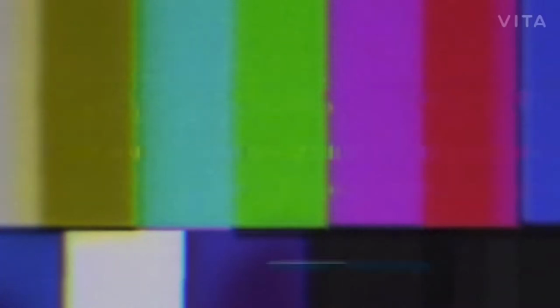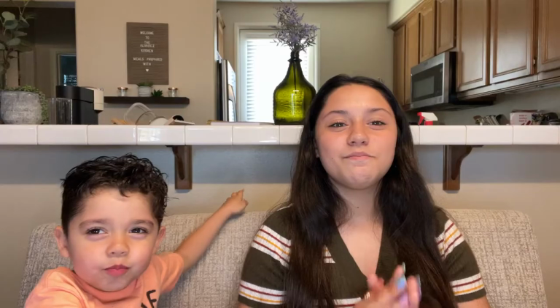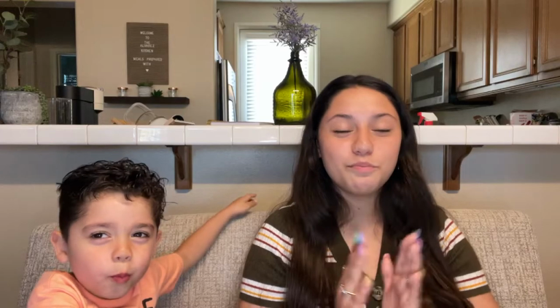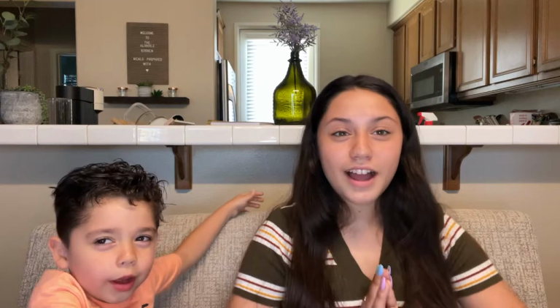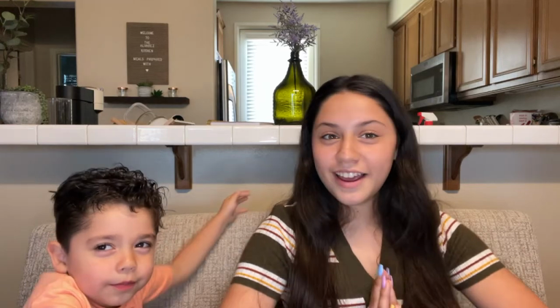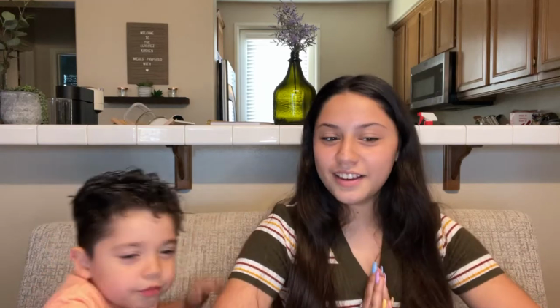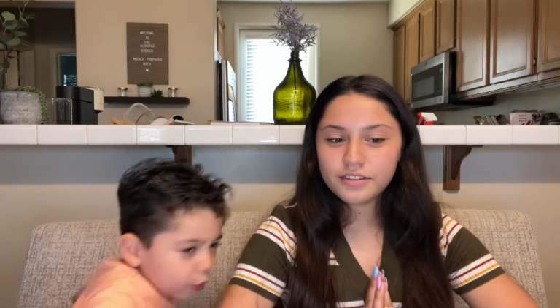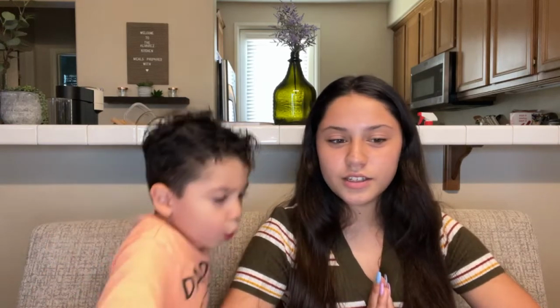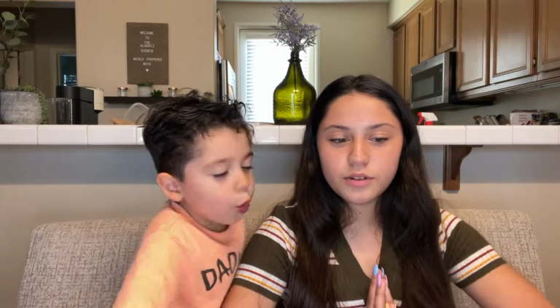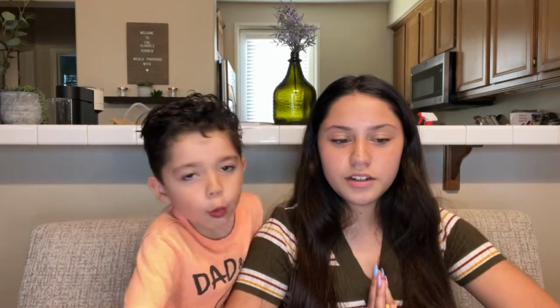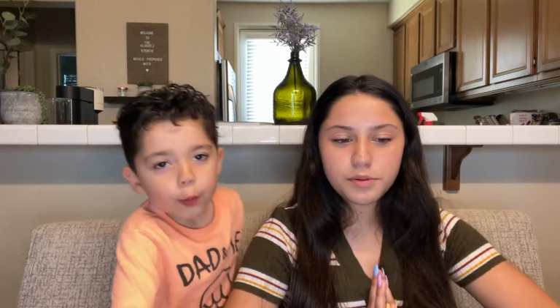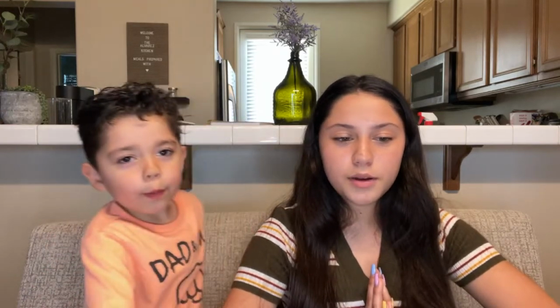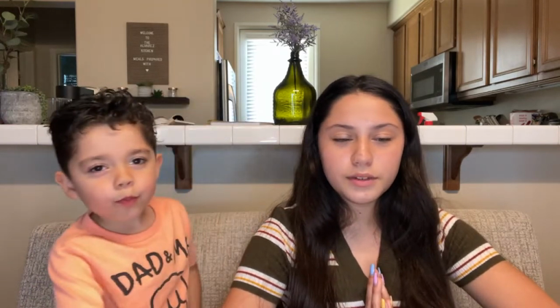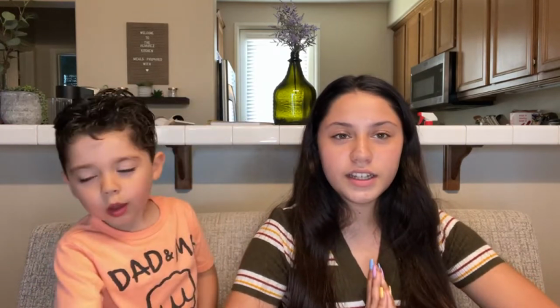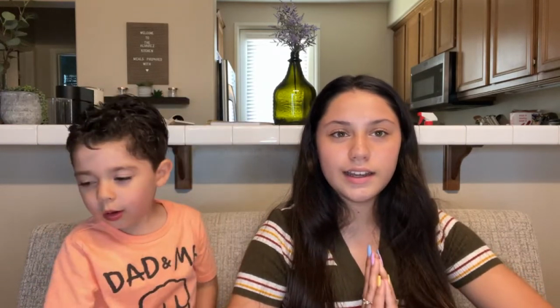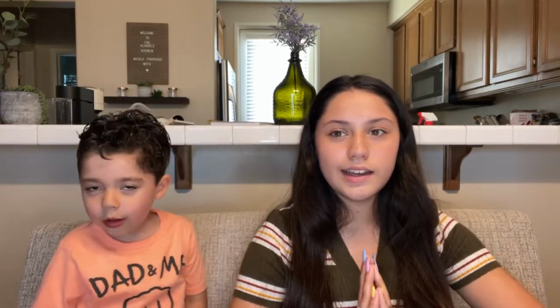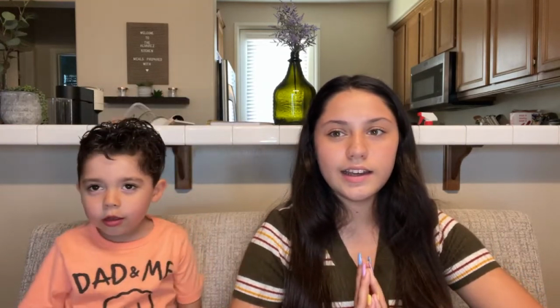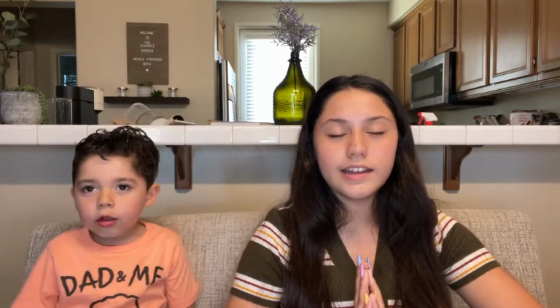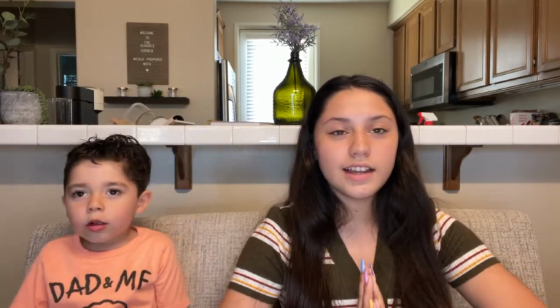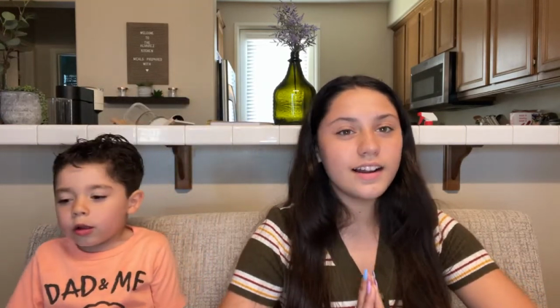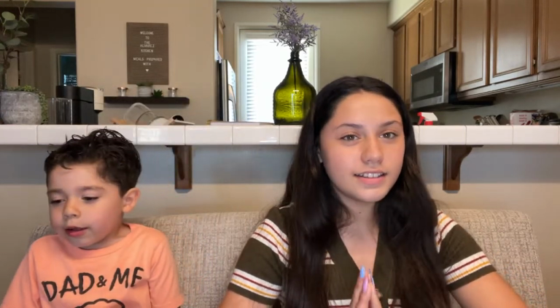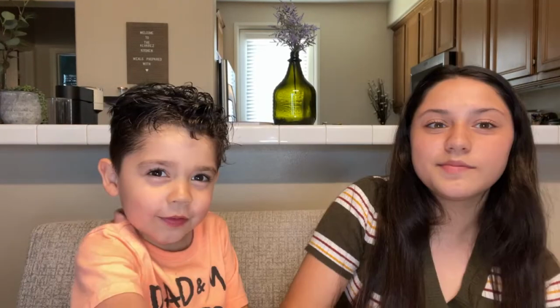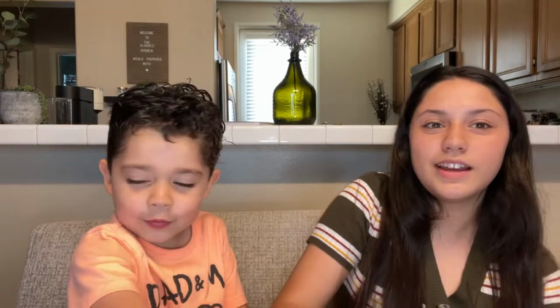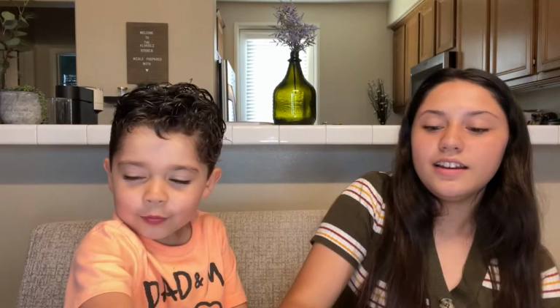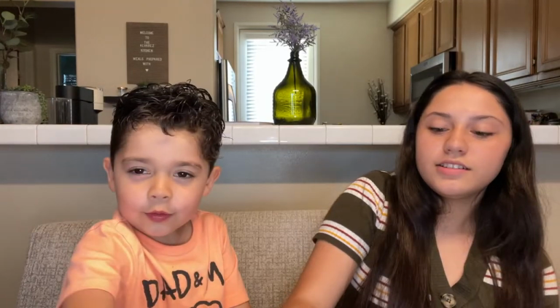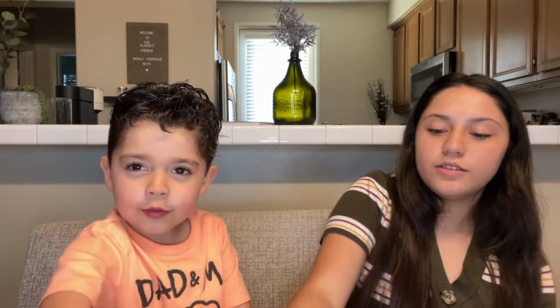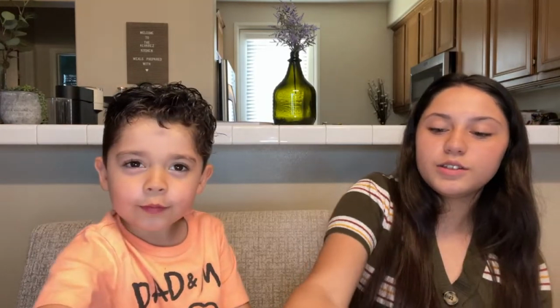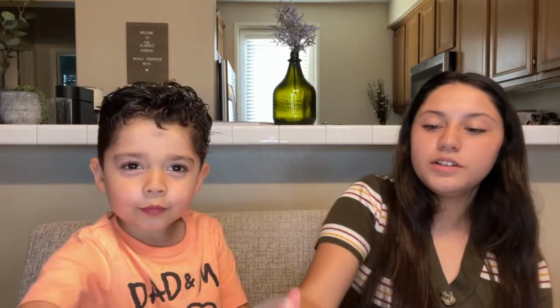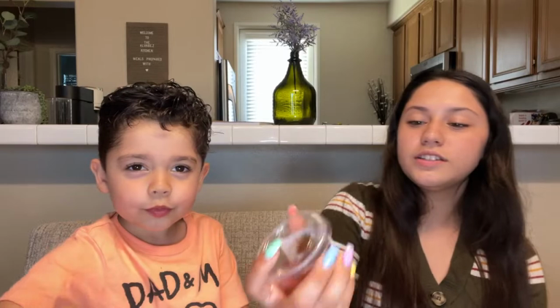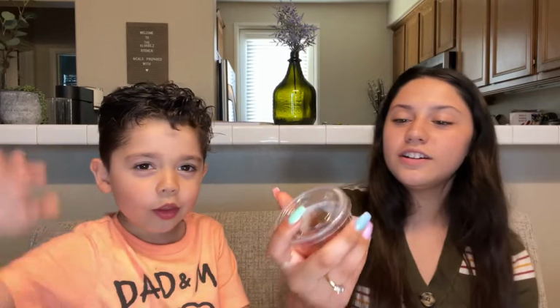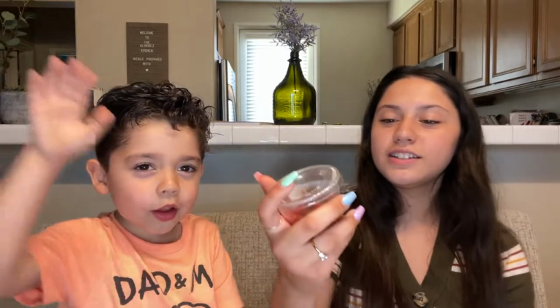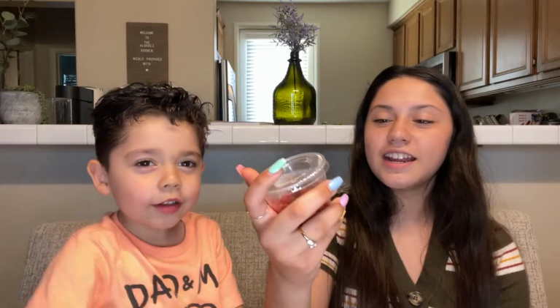I give this one probably a 10 out of 10. So this one is our next candy.